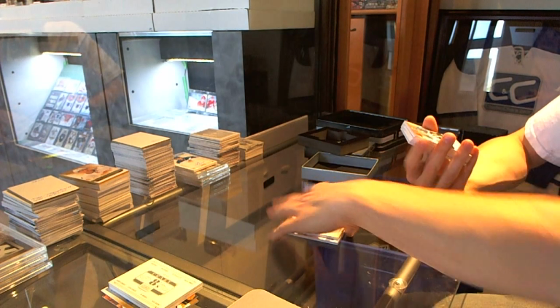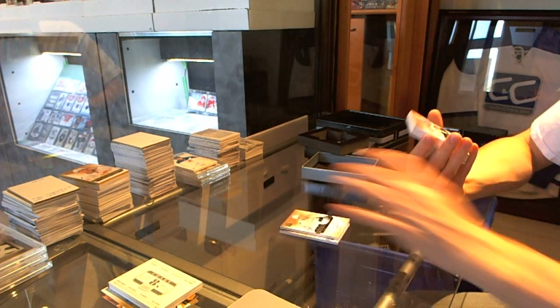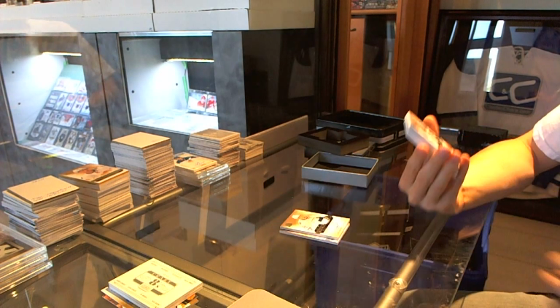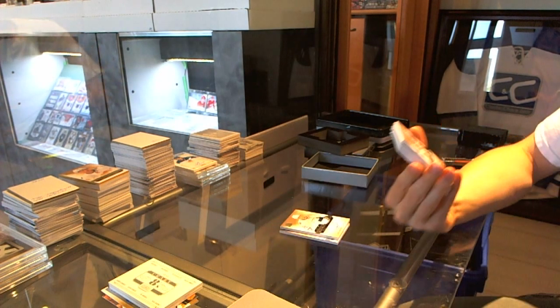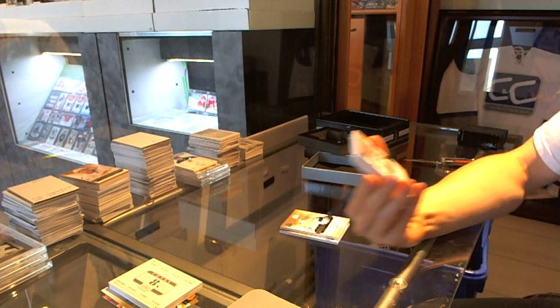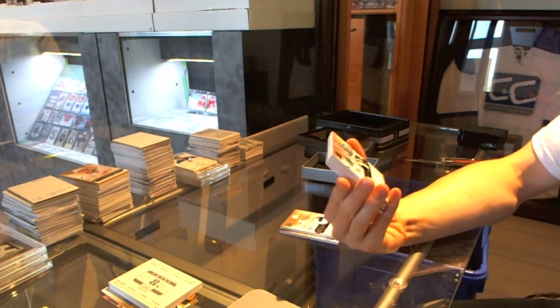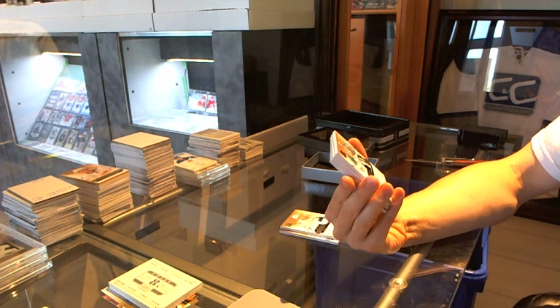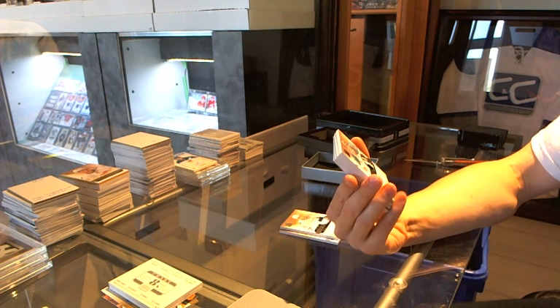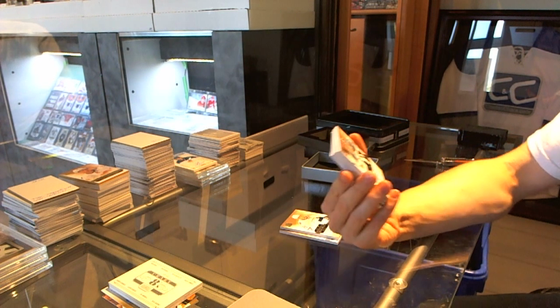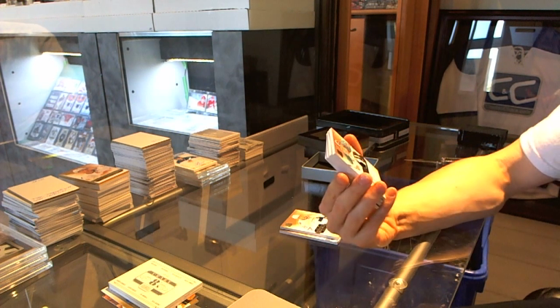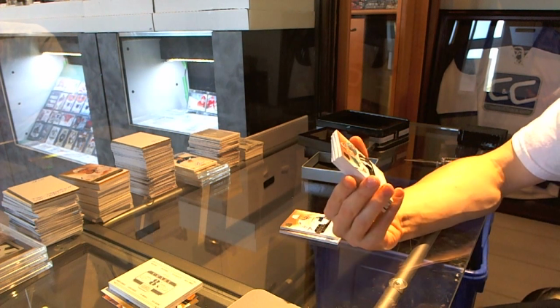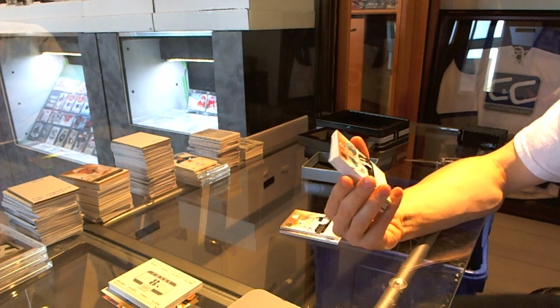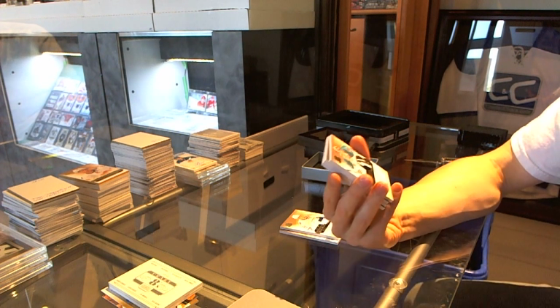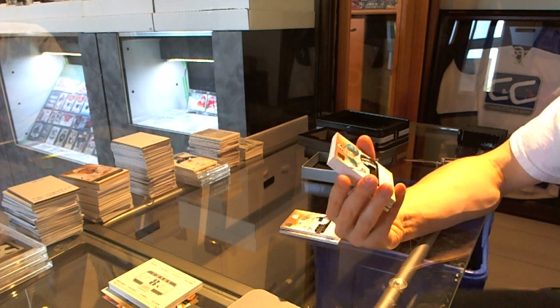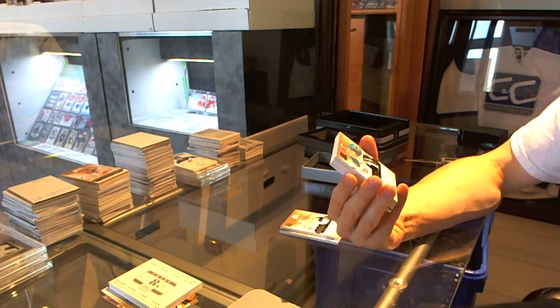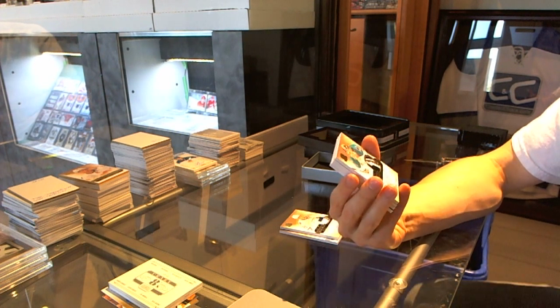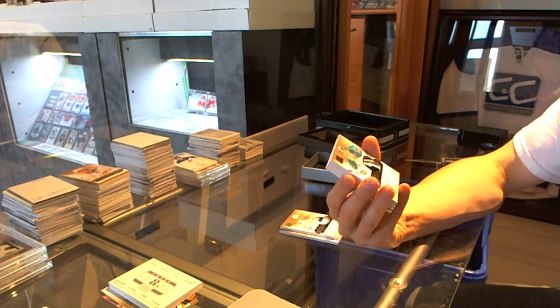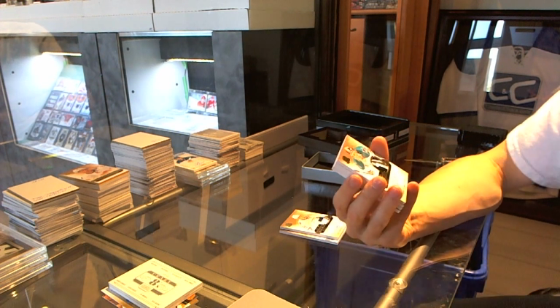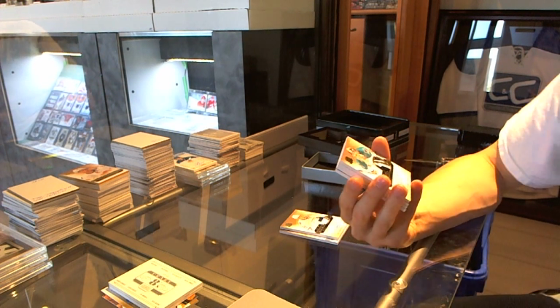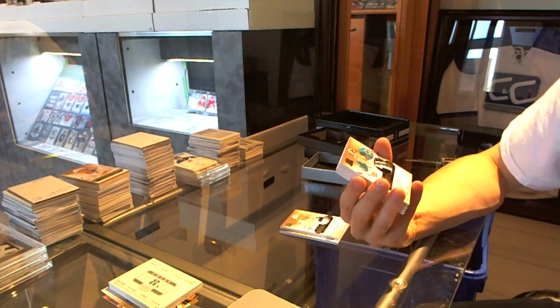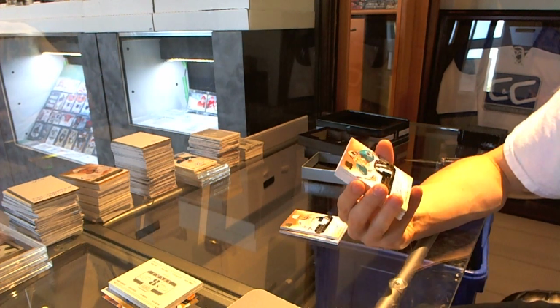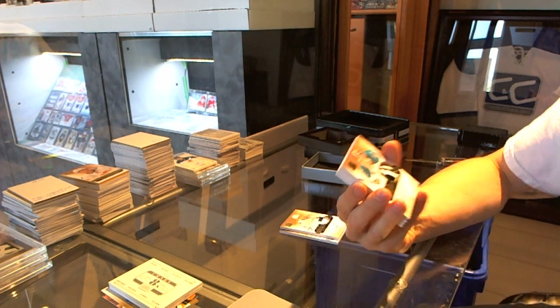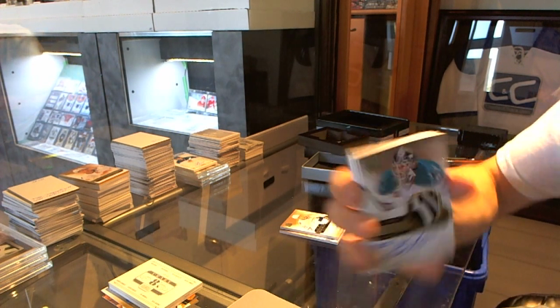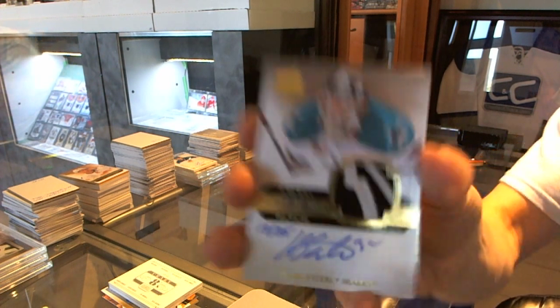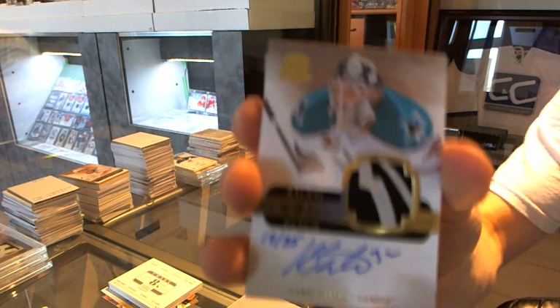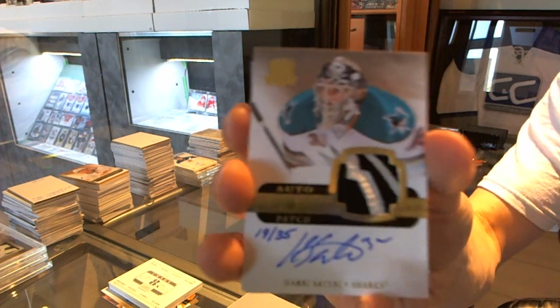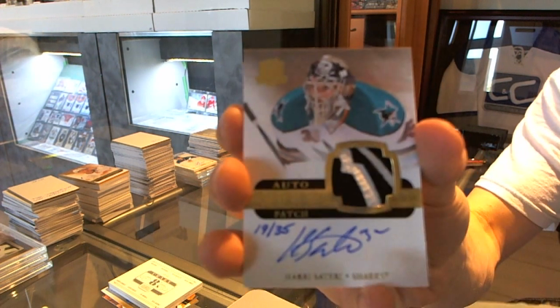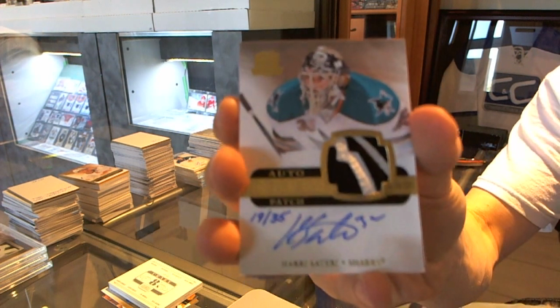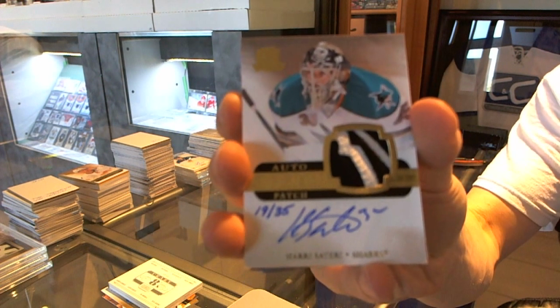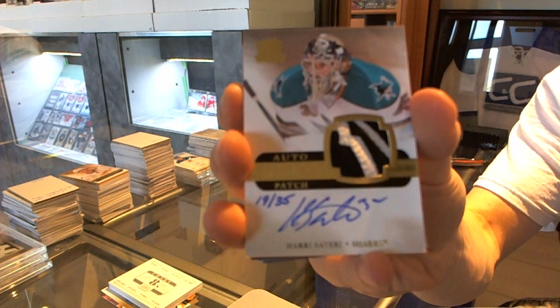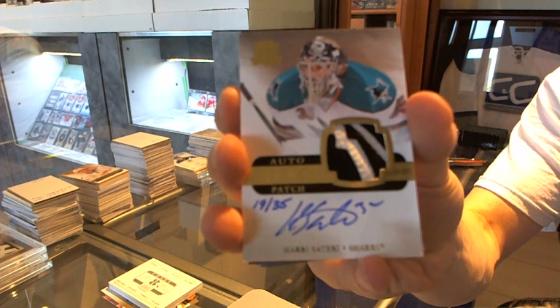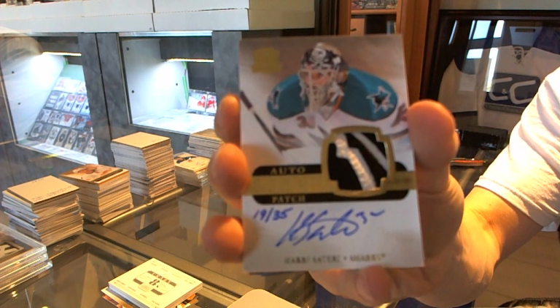We've got a two-color rookie patch auto gold number 19 of 35 for the San Jose Sharks — Harry Zolnierczyk.